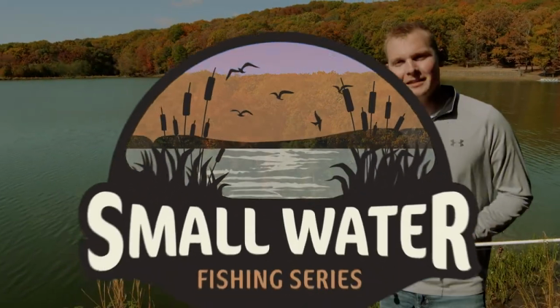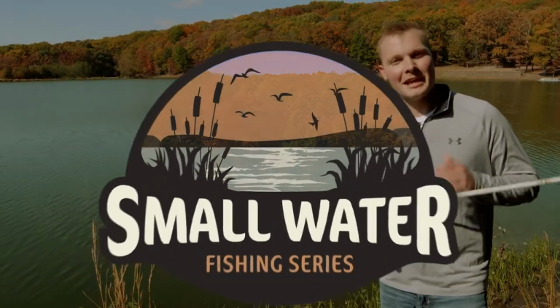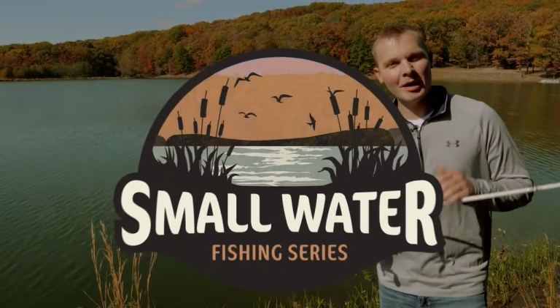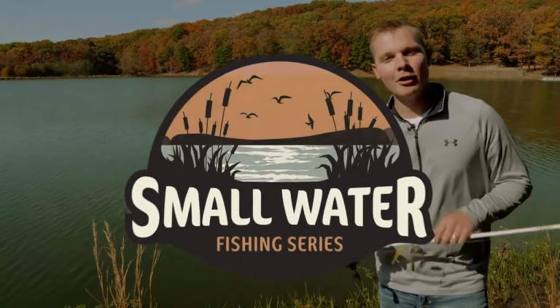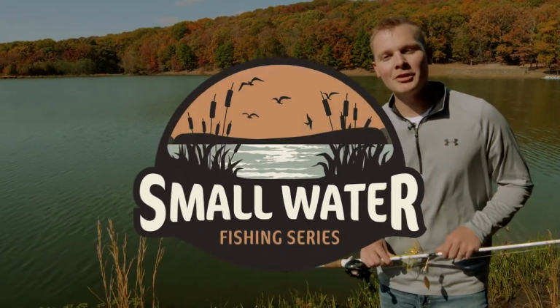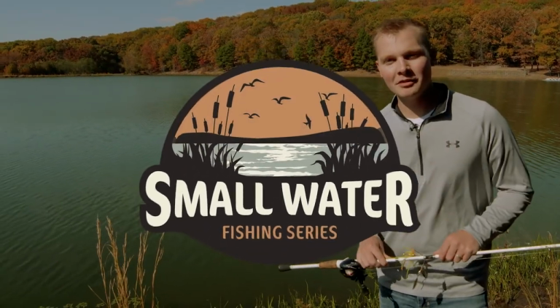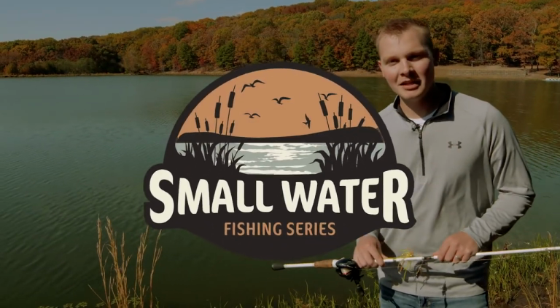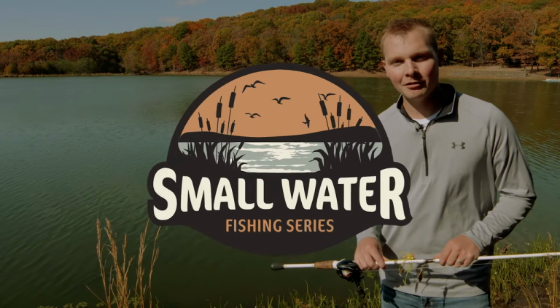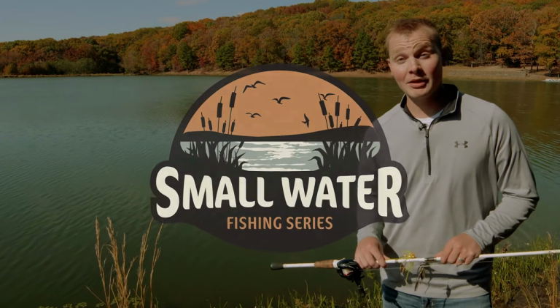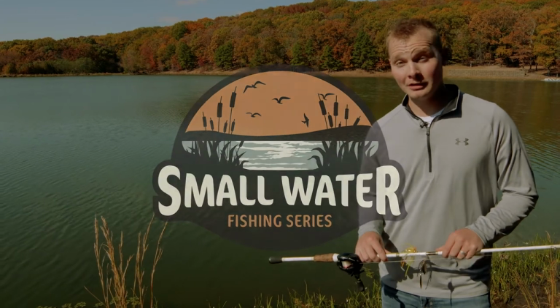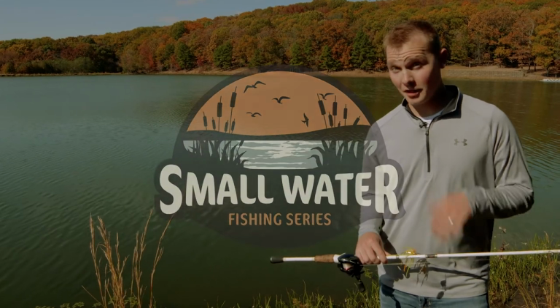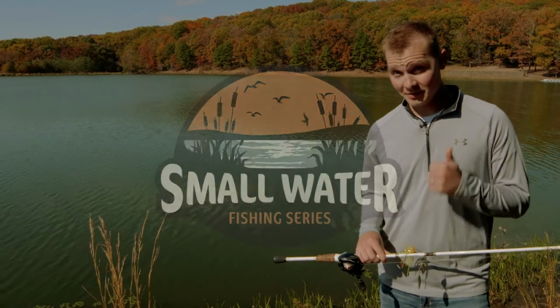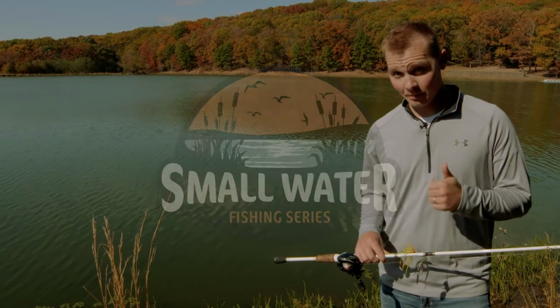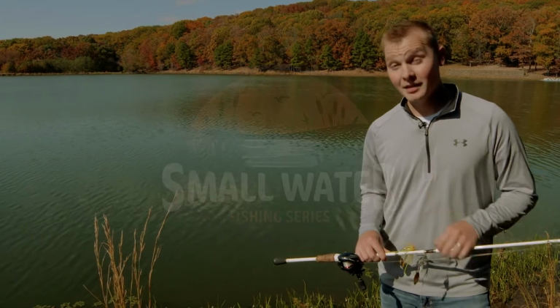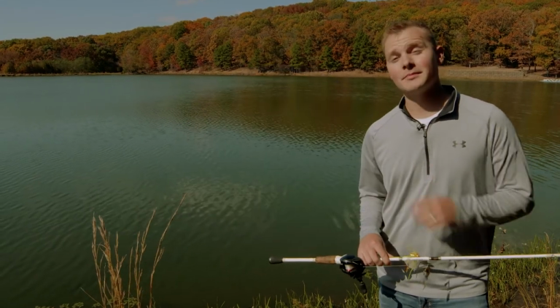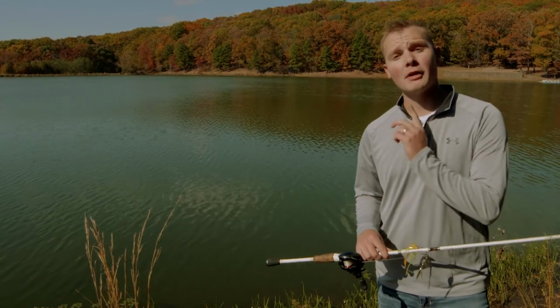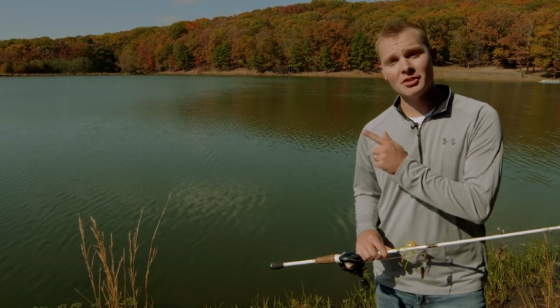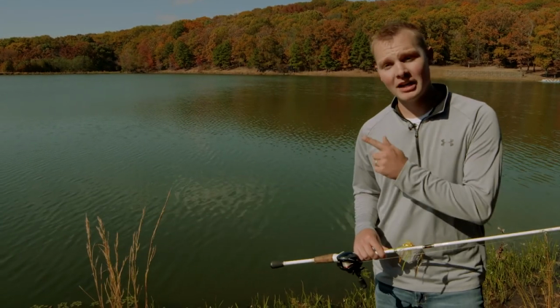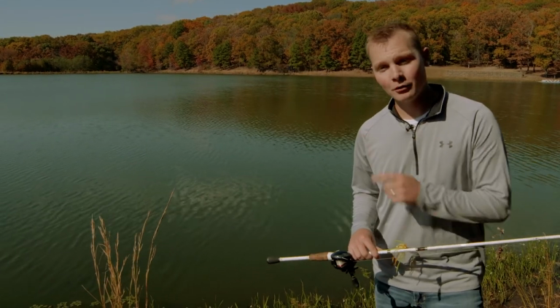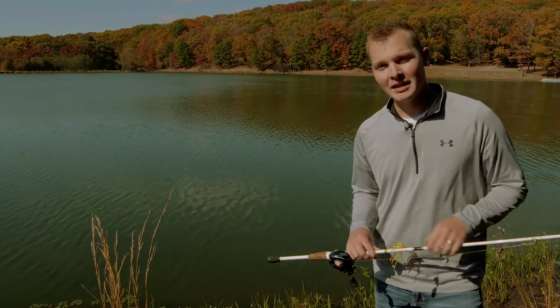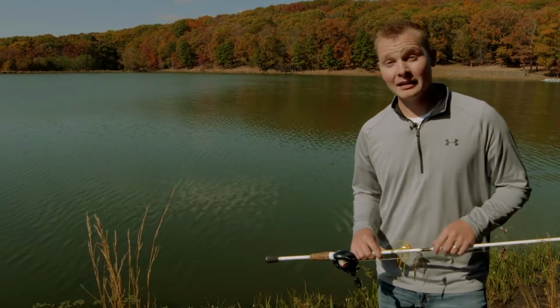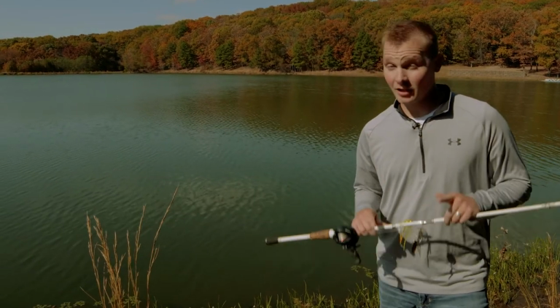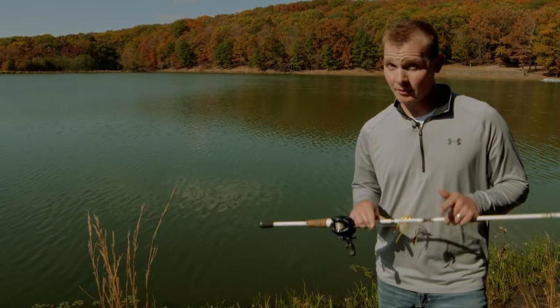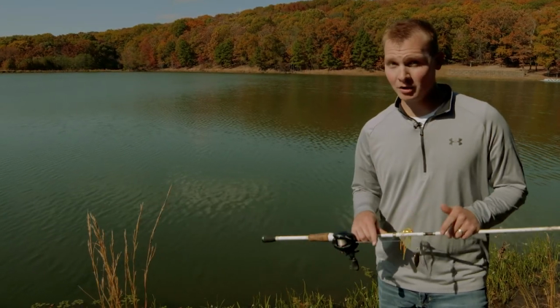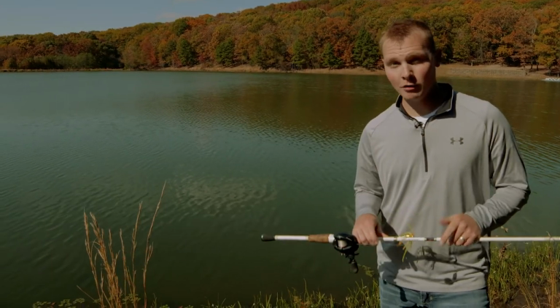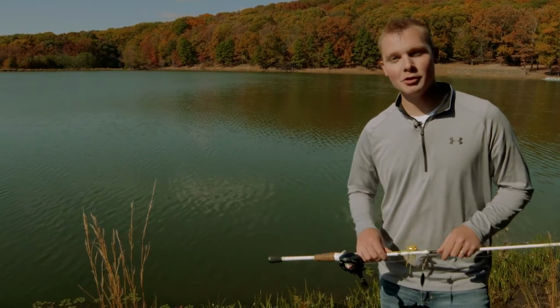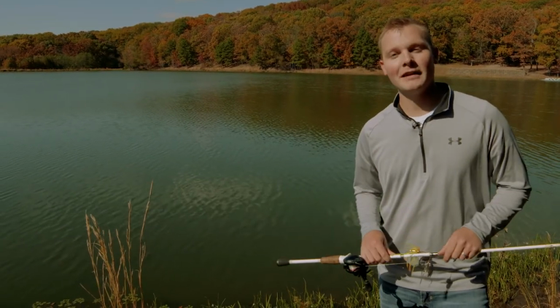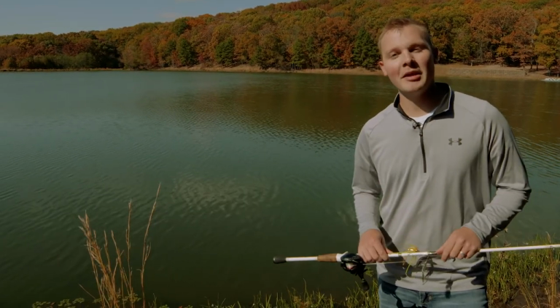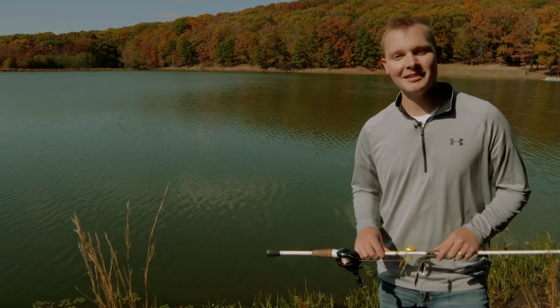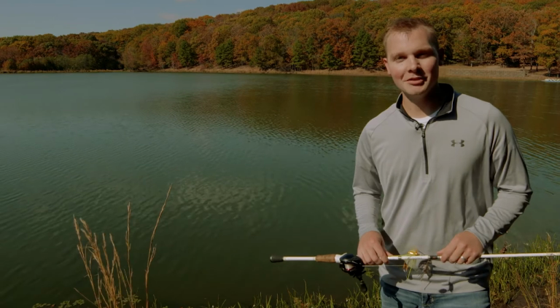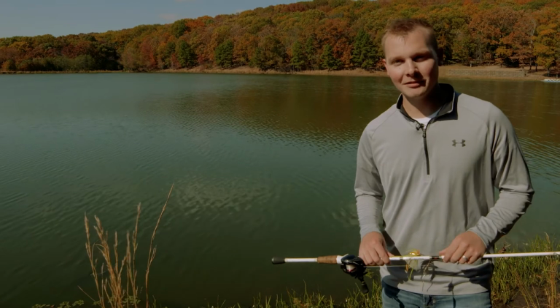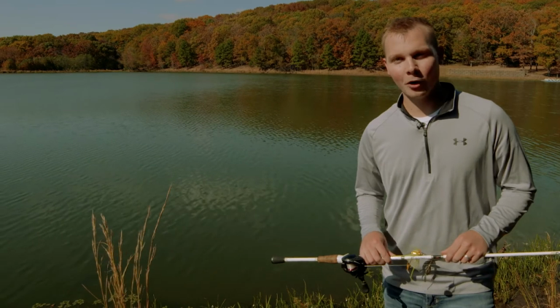Hey everybody, I hope you enjoyed the video. Make sure to leave a thumbs up, subscribe to the channel, and leave a comment below on what your favorite bait is to use in the fall.